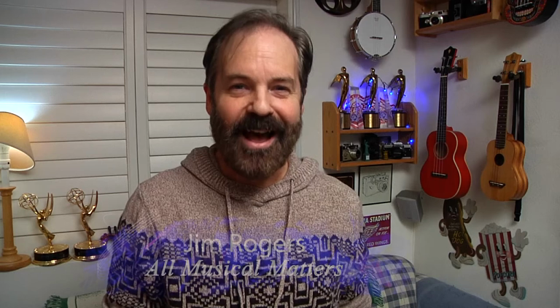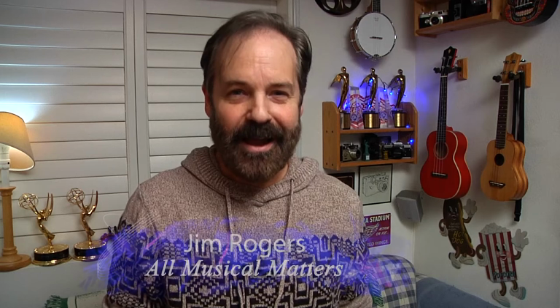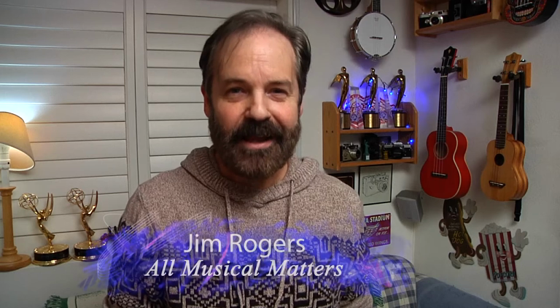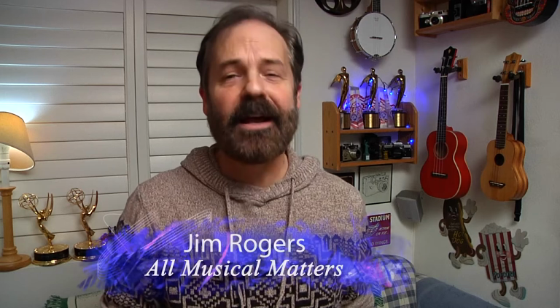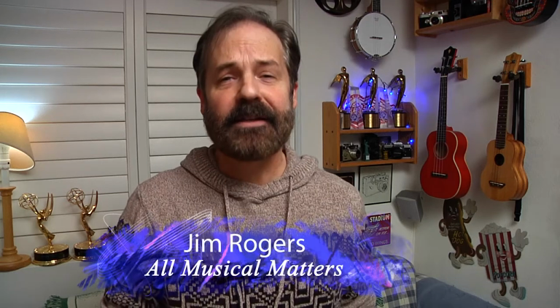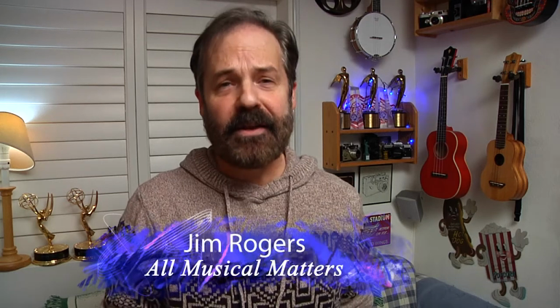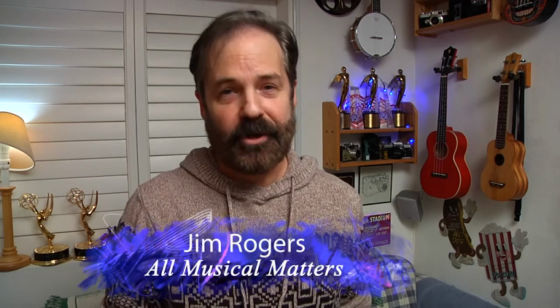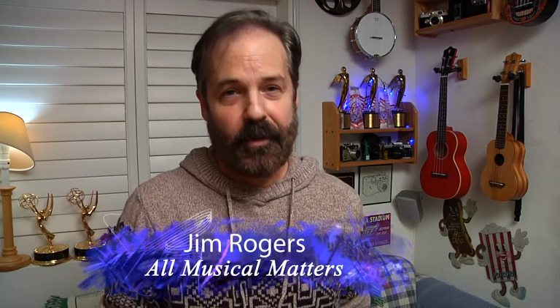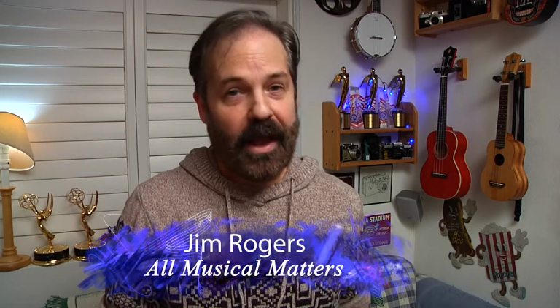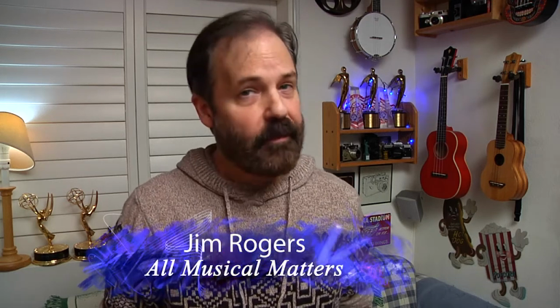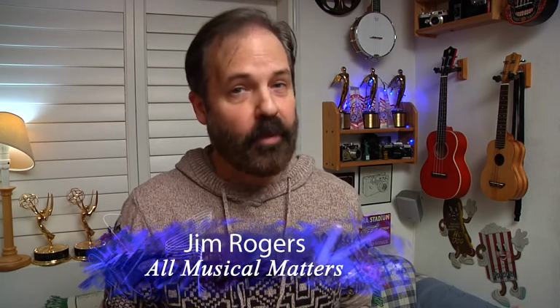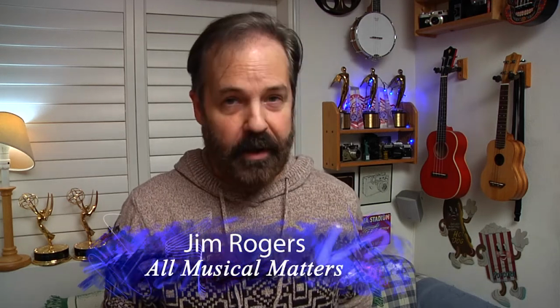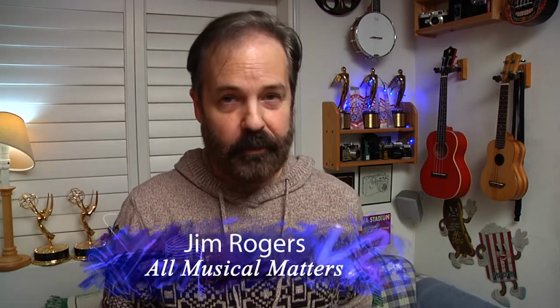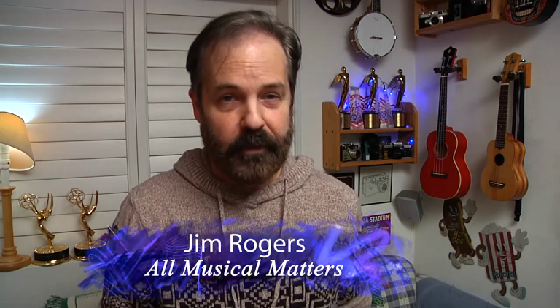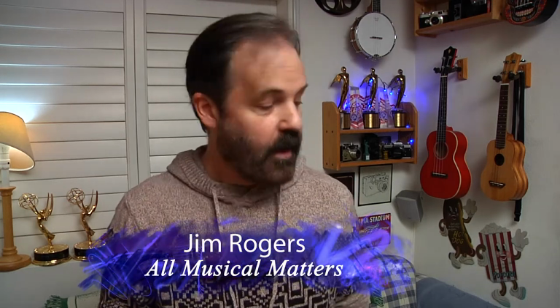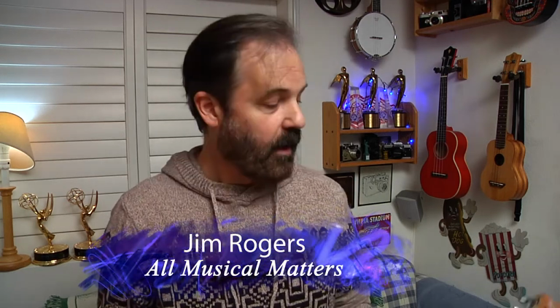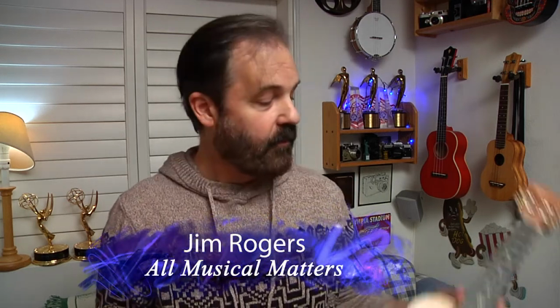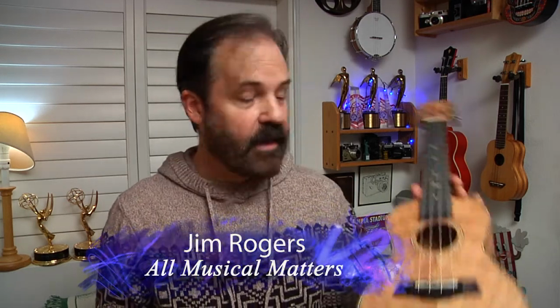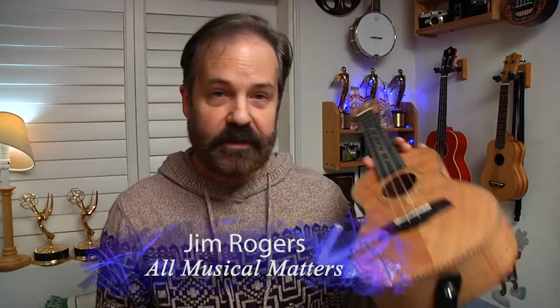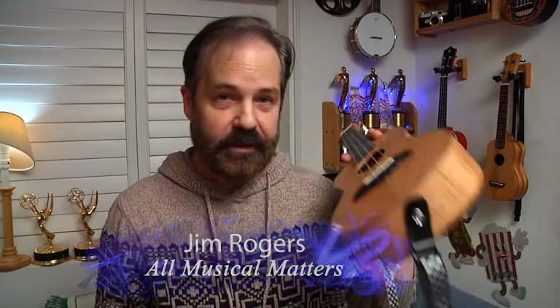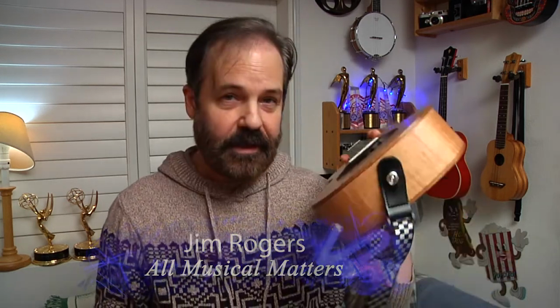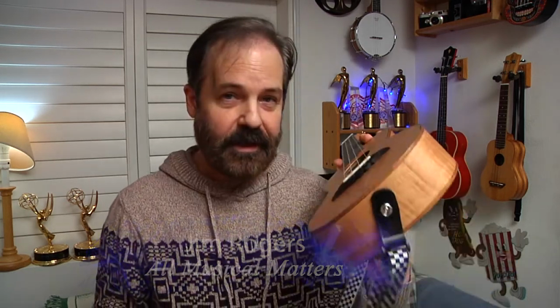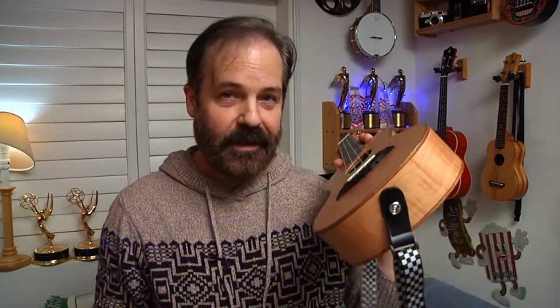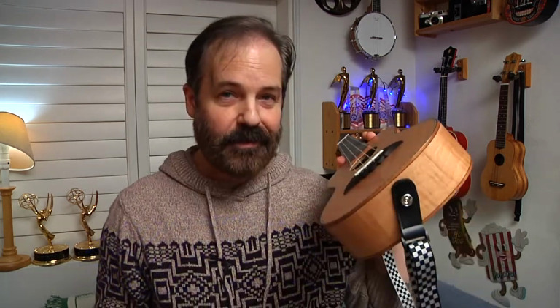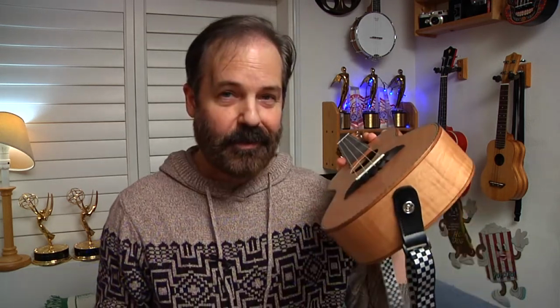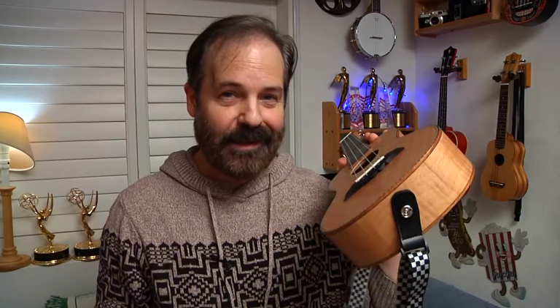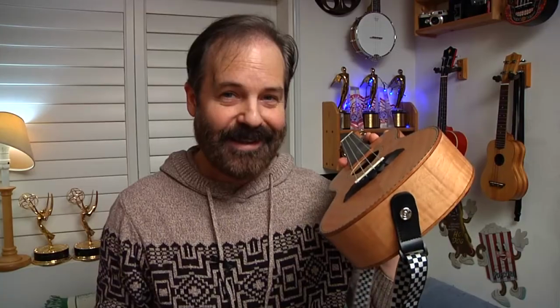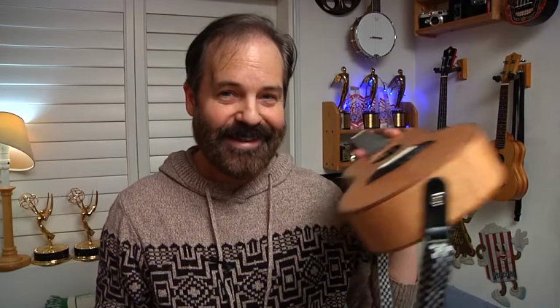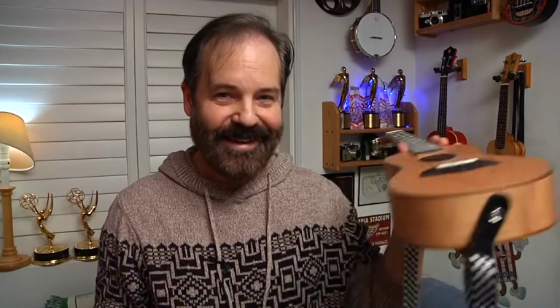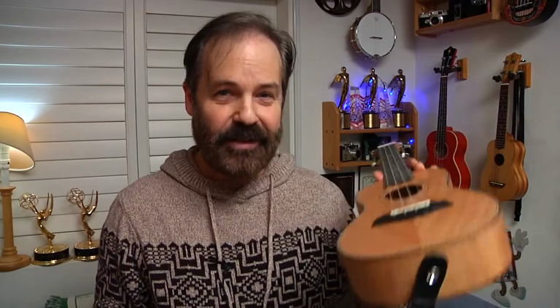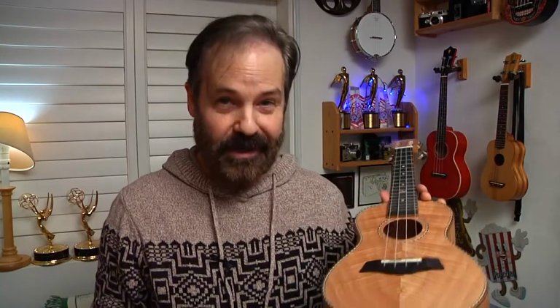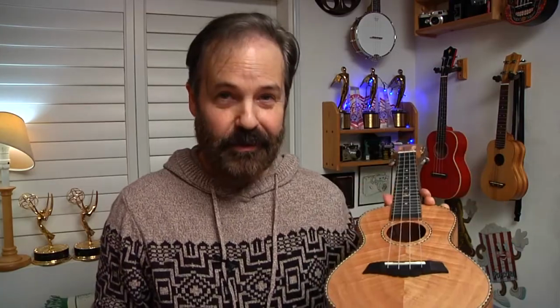Hi. On today's show, I have a product review of this concert ukulele. Stay tuned.